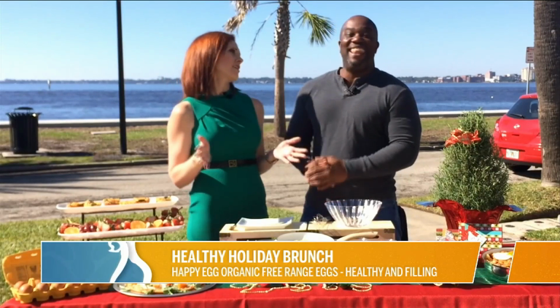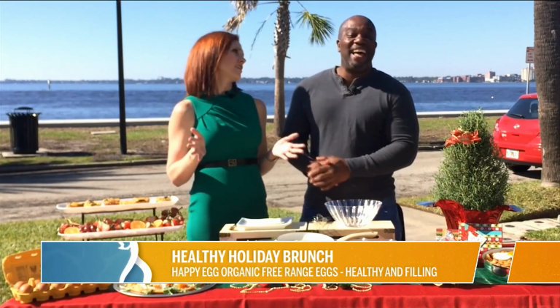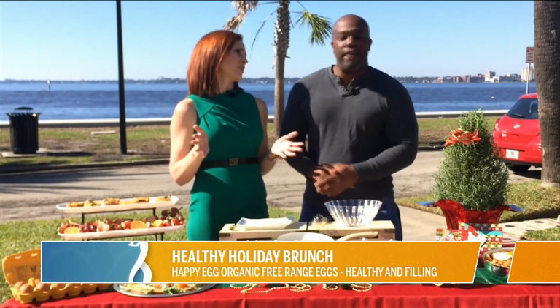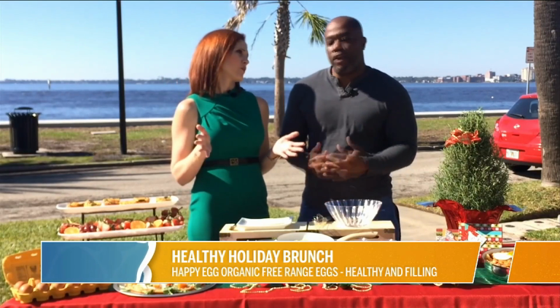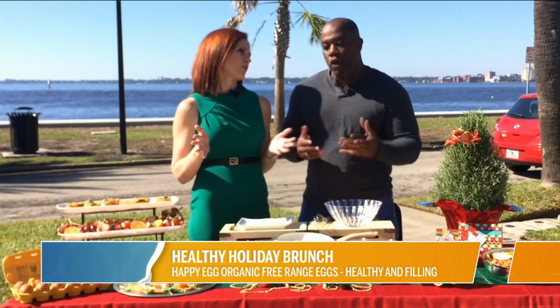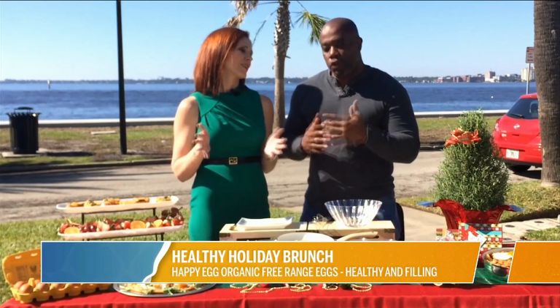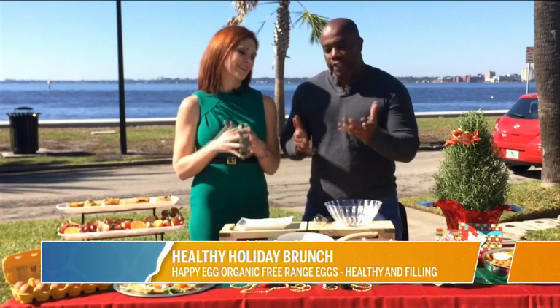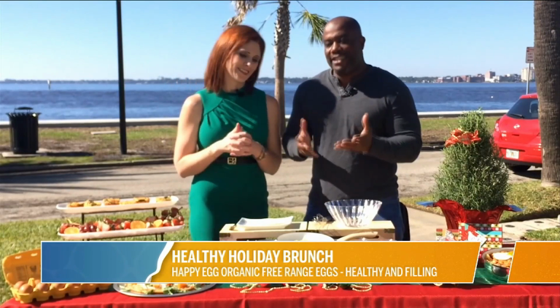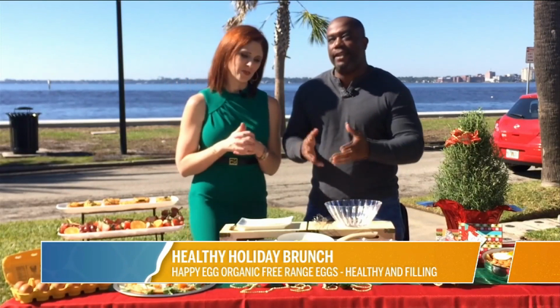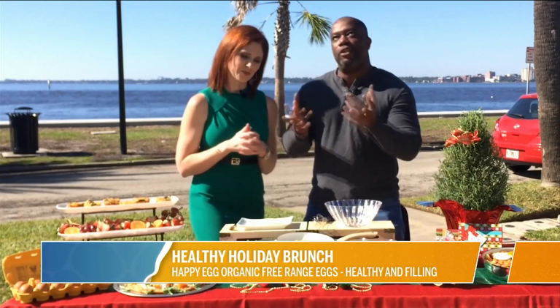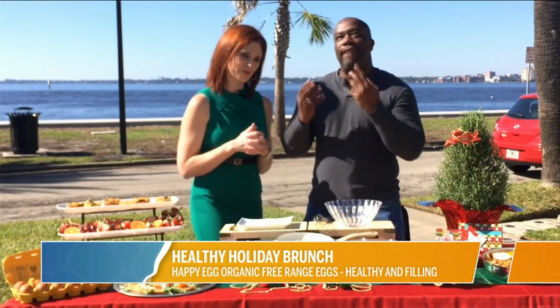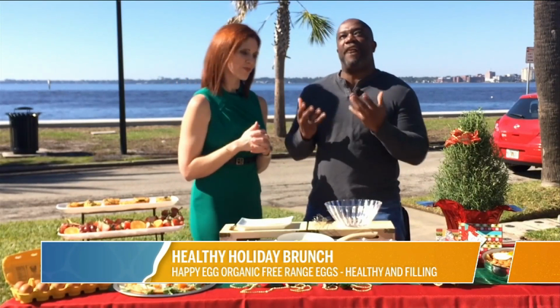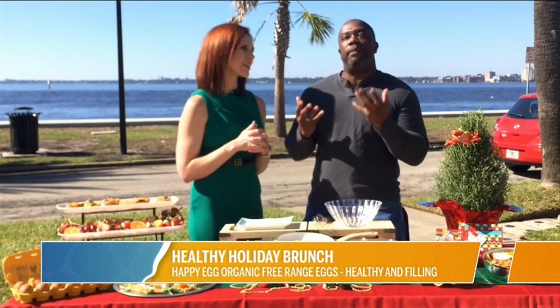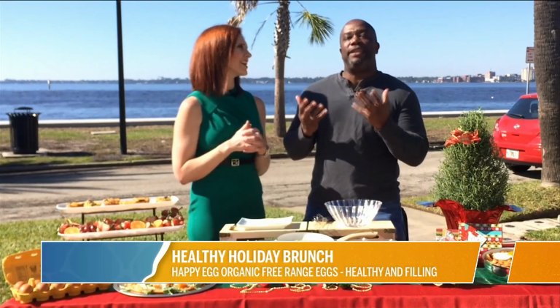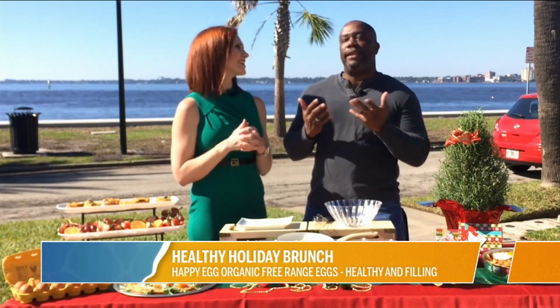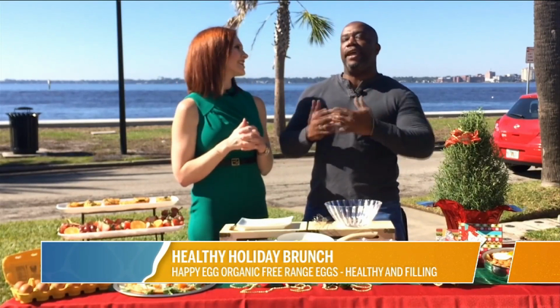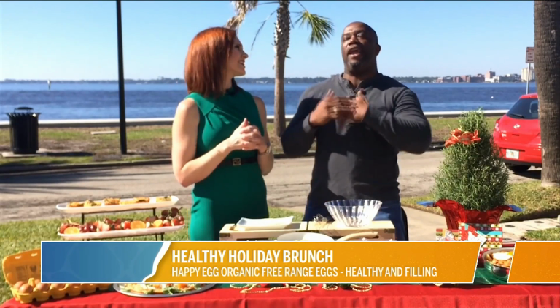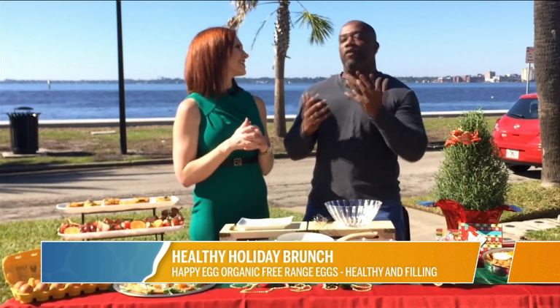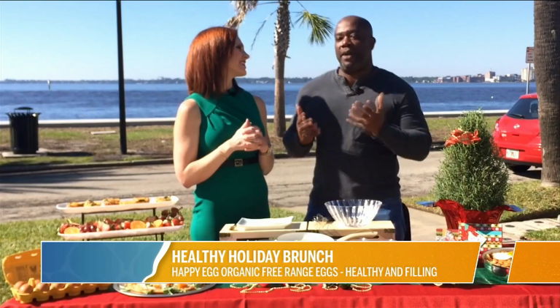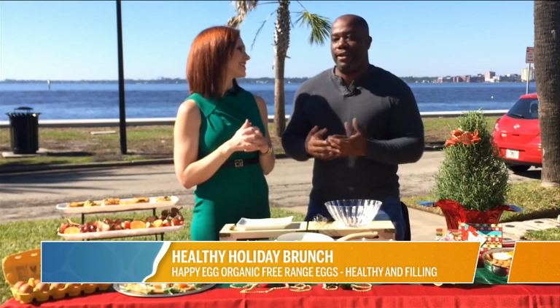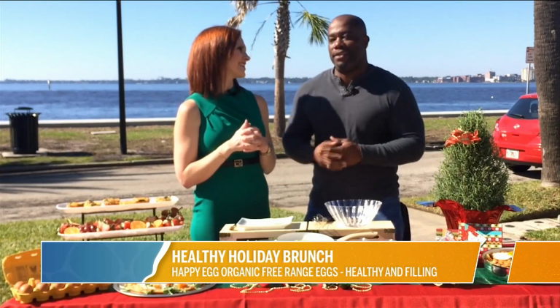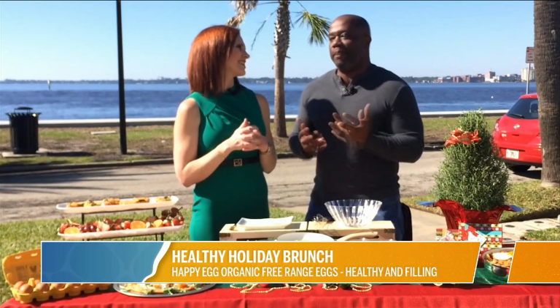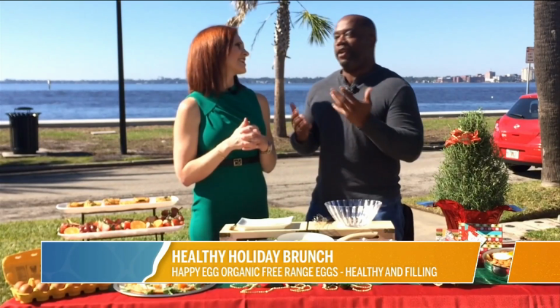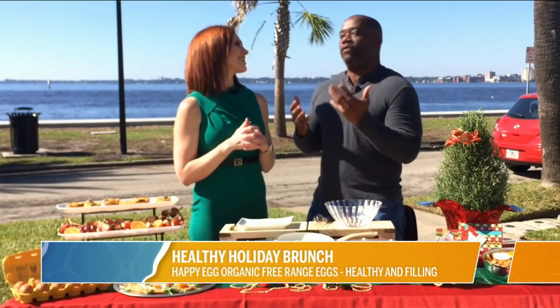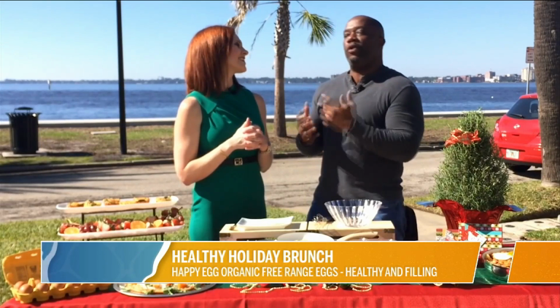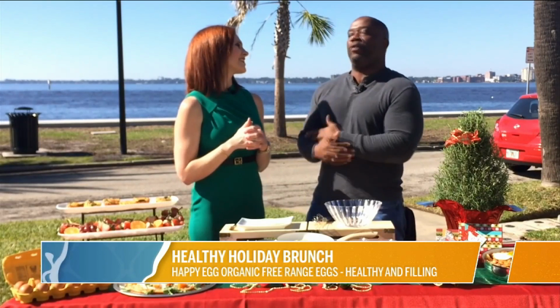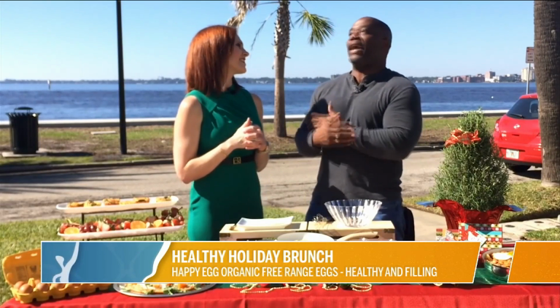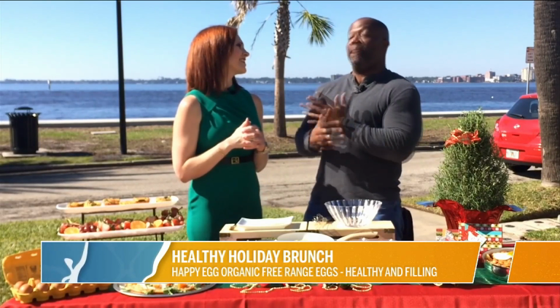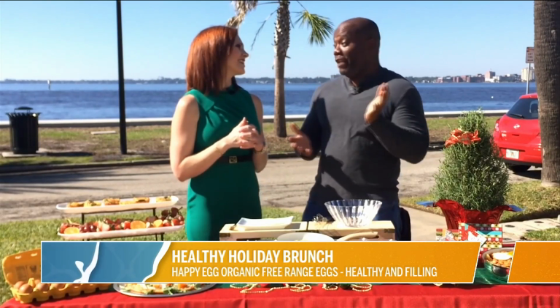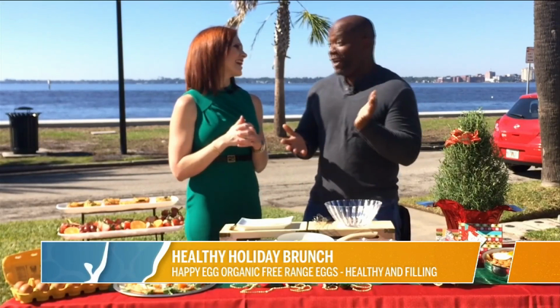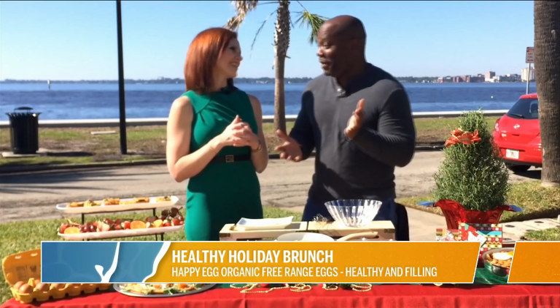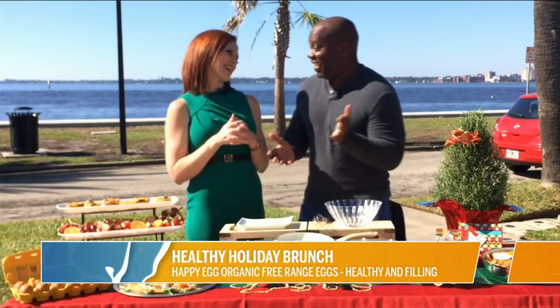You know, those chickens need a little vitamin D like everybody does. And being here in Florida, we have plenty of vitamin D.